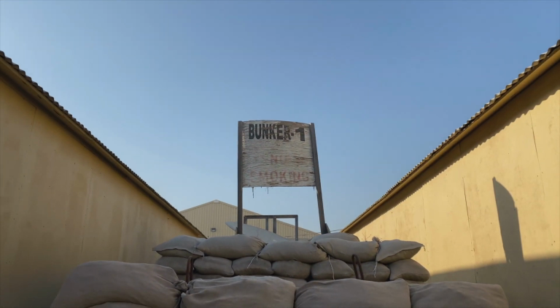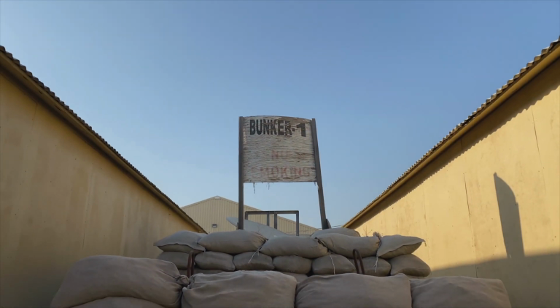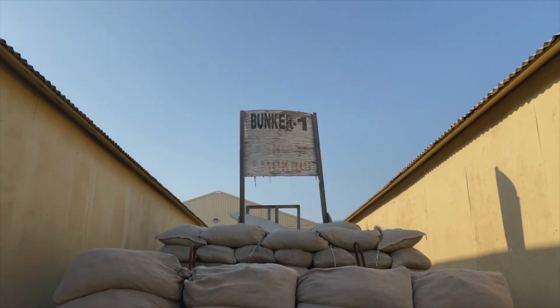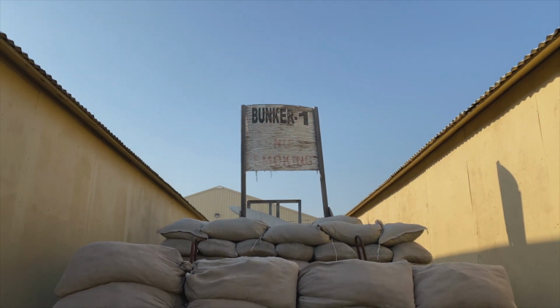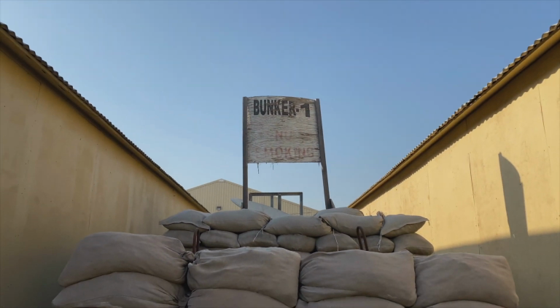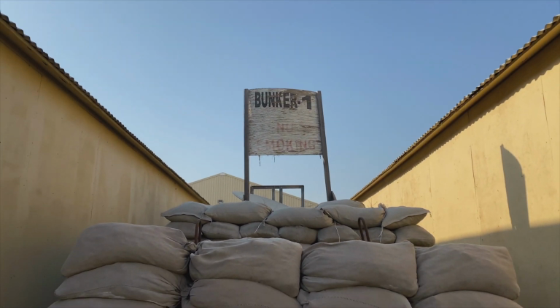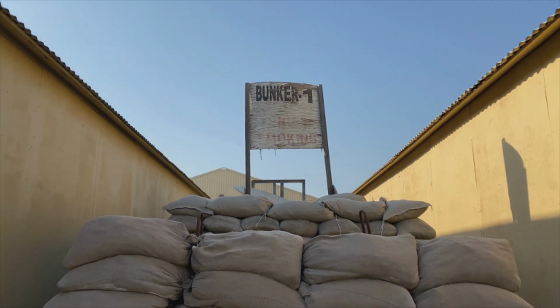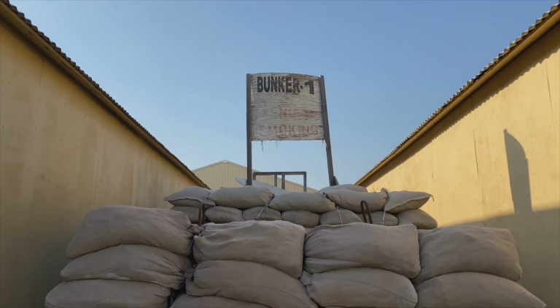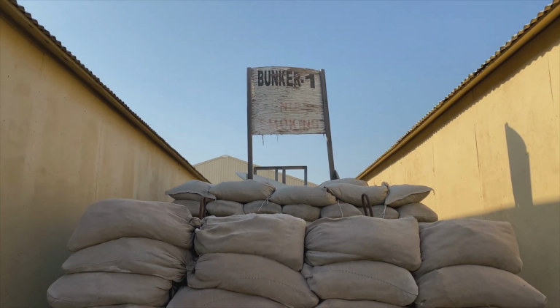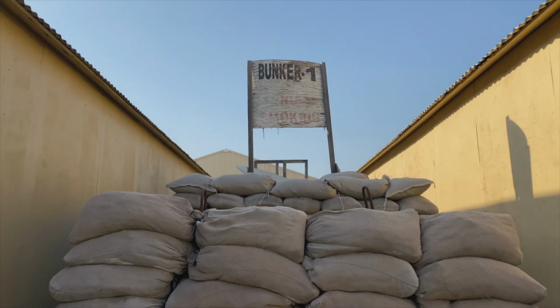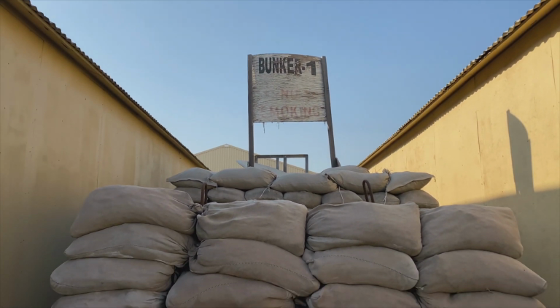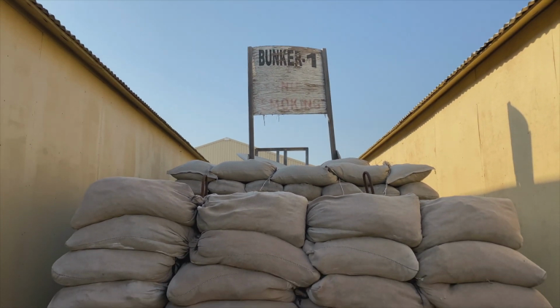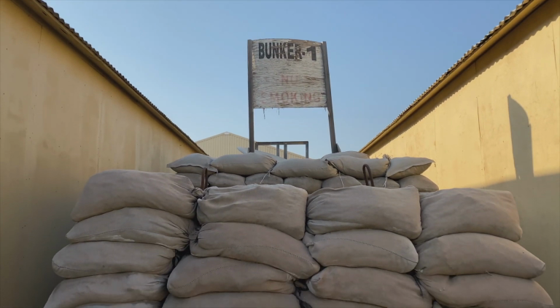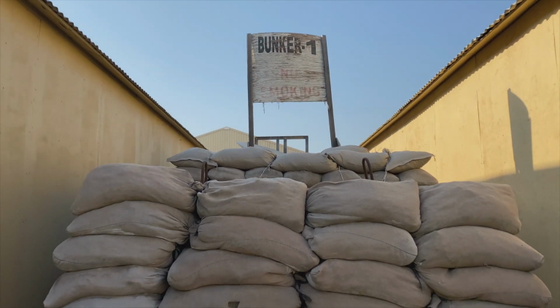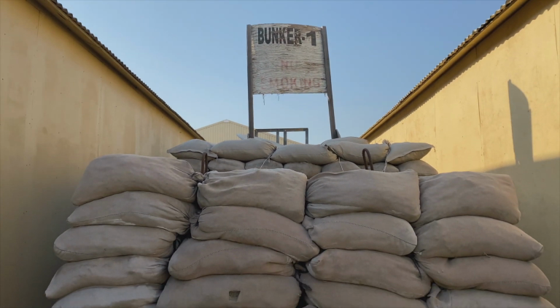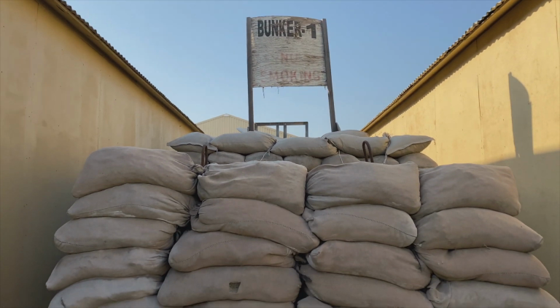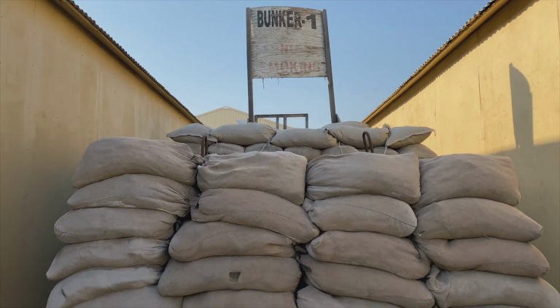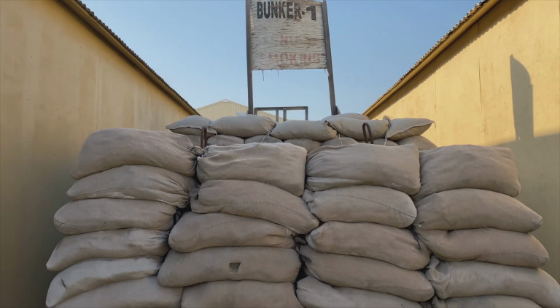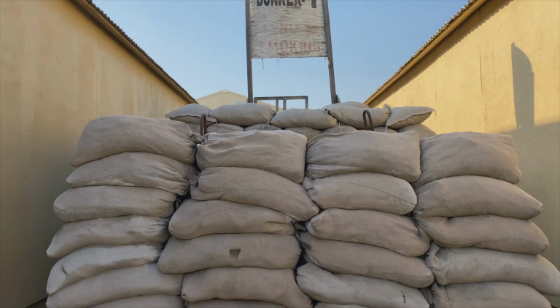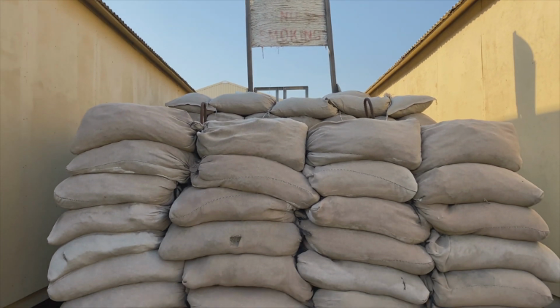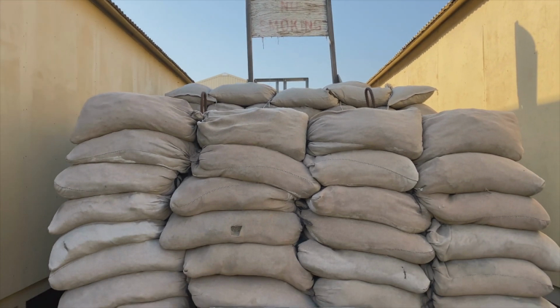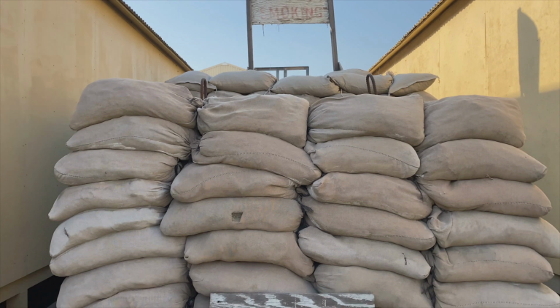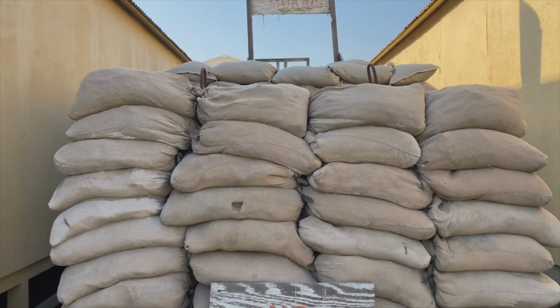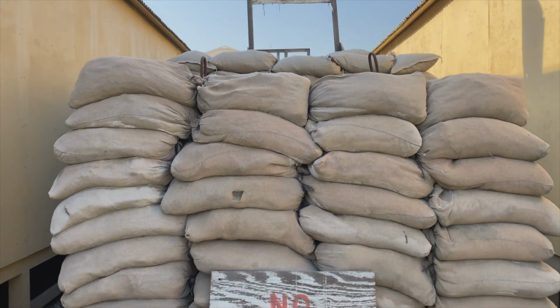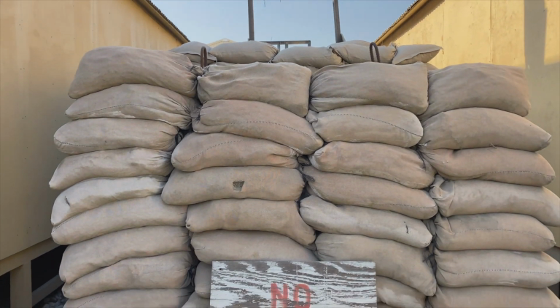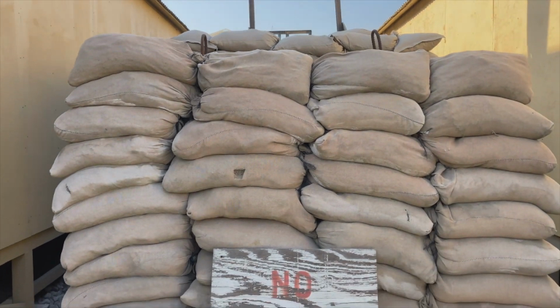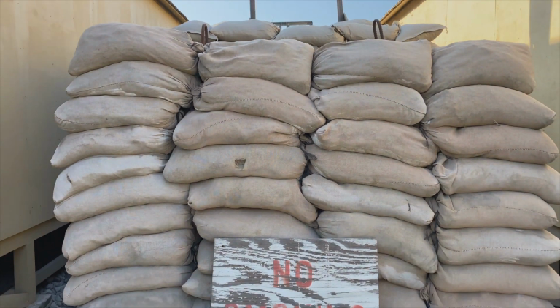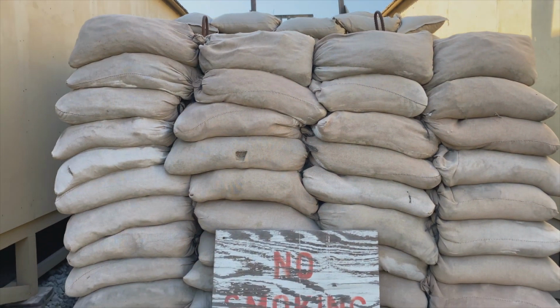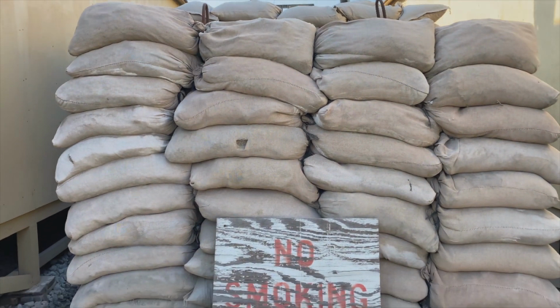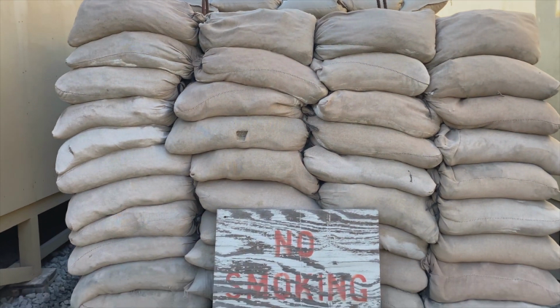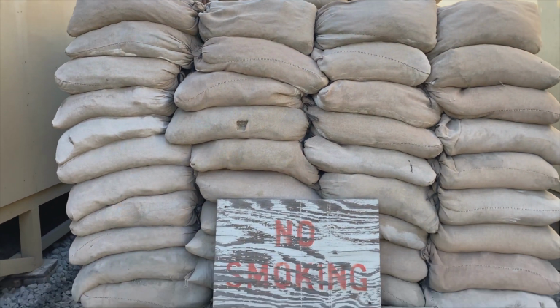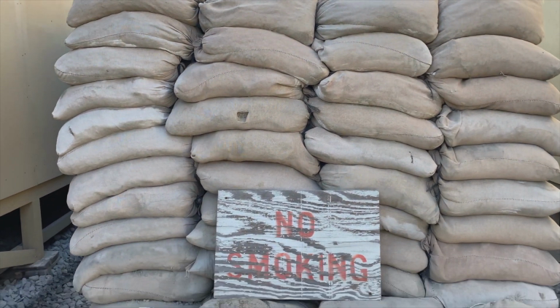Occasionally we get mortar or rocket attacks, so we've got bunkers to hide in all over the place. They look like this.